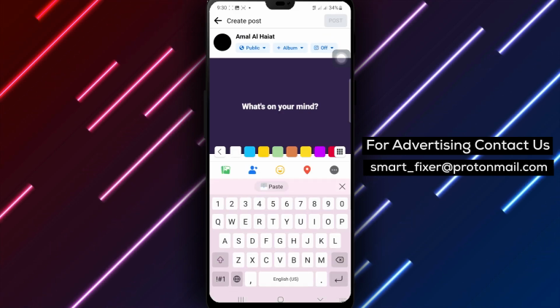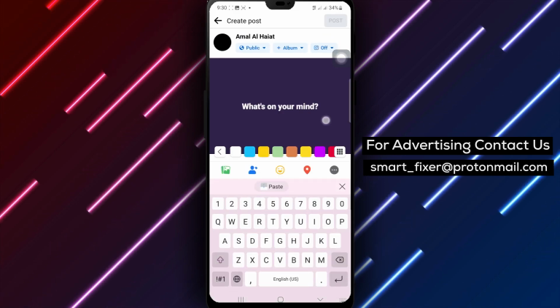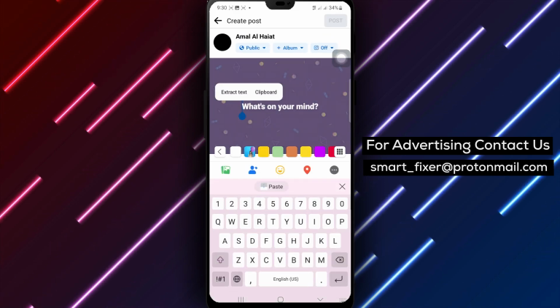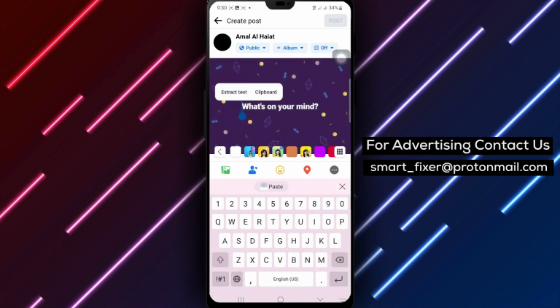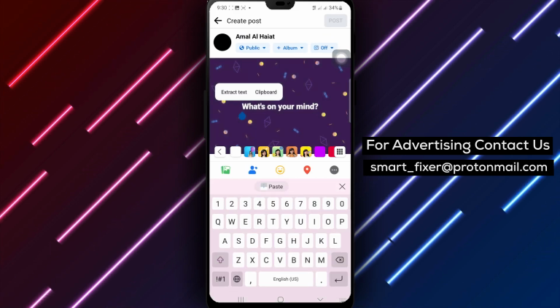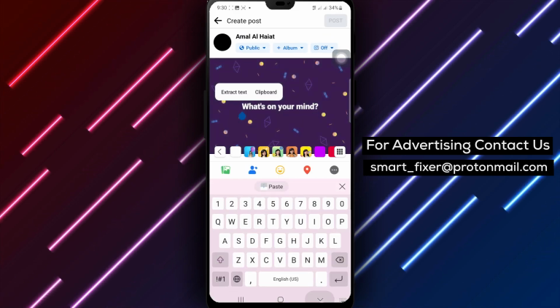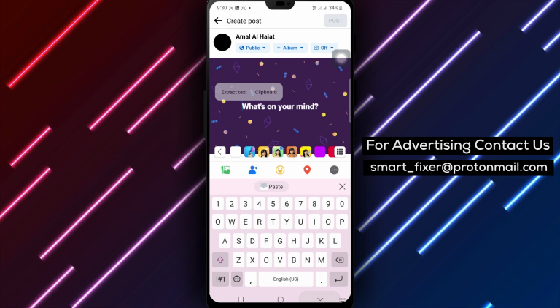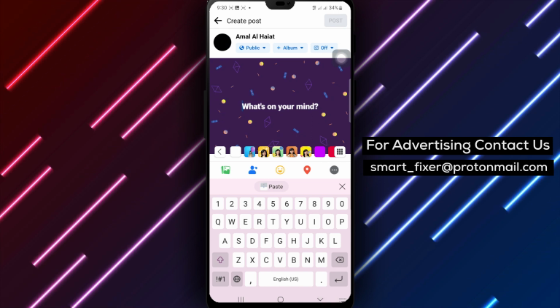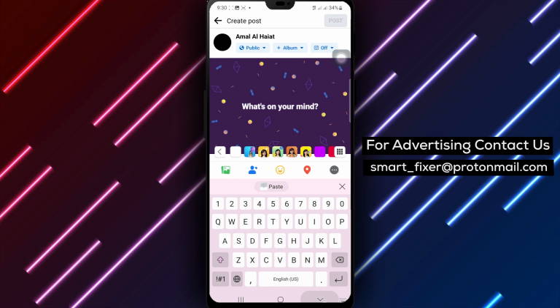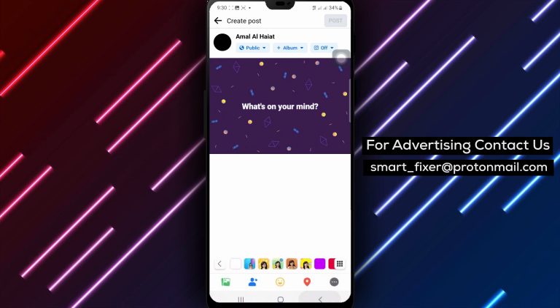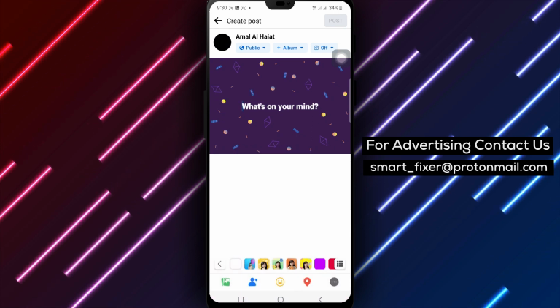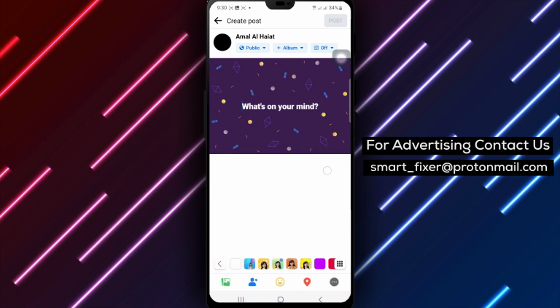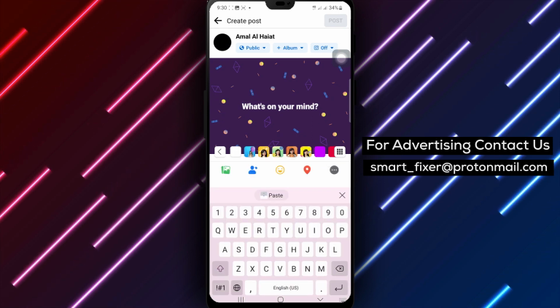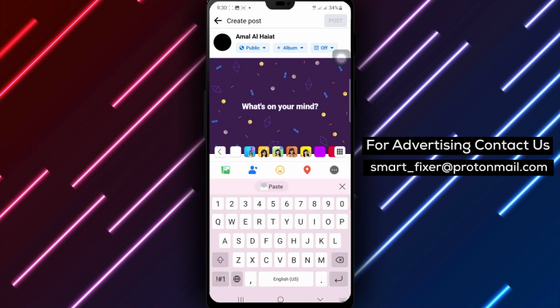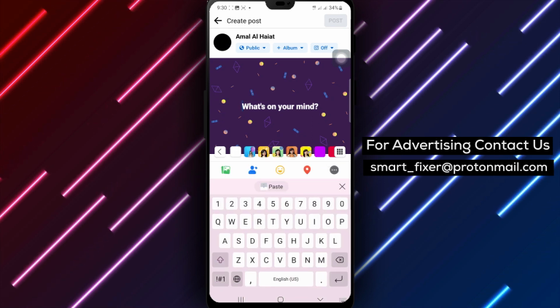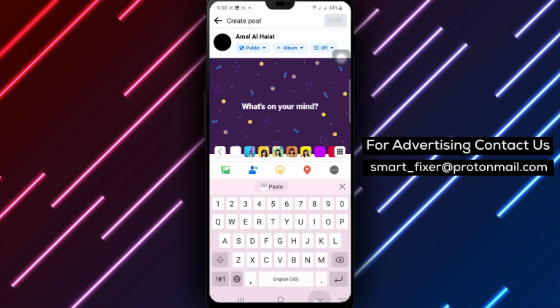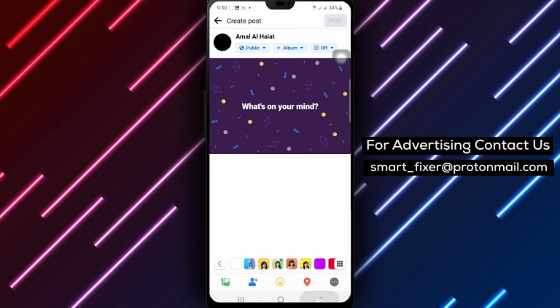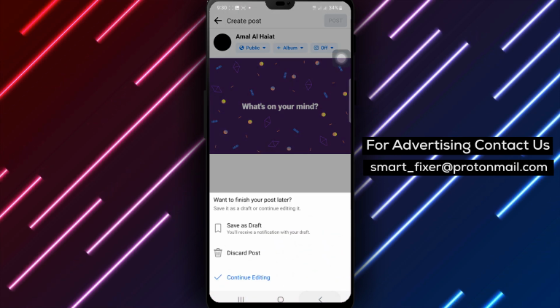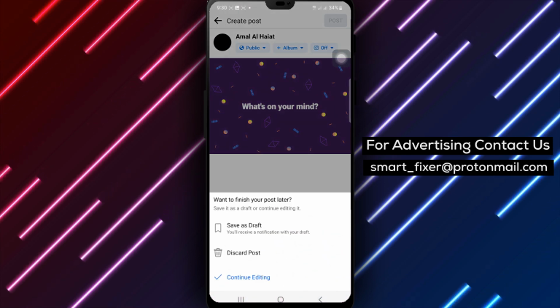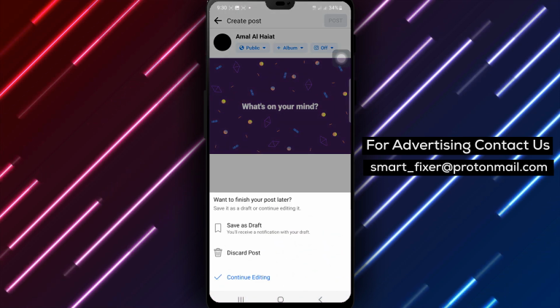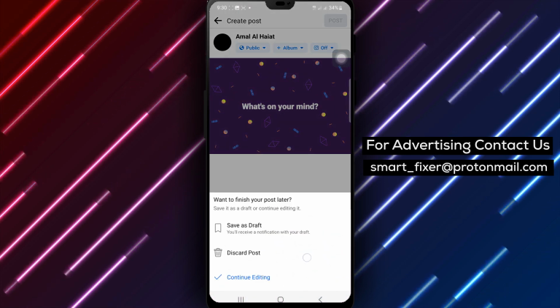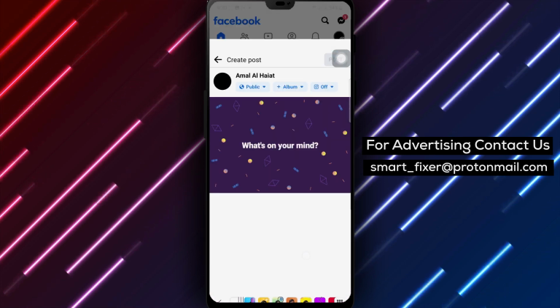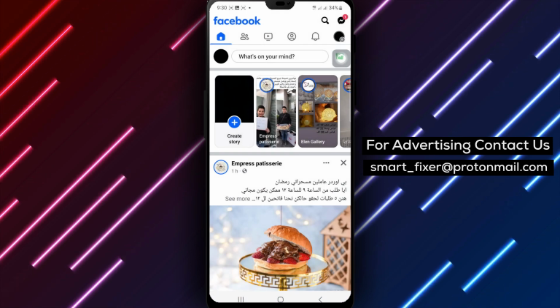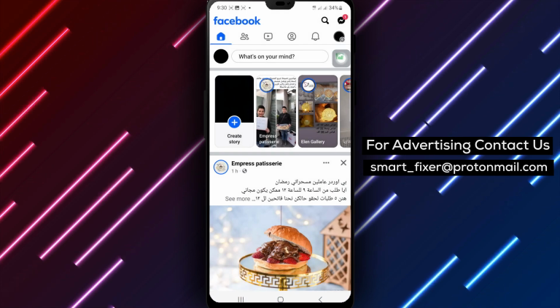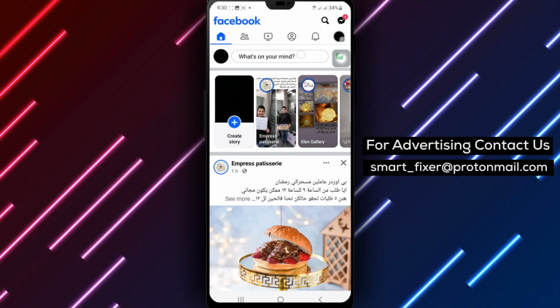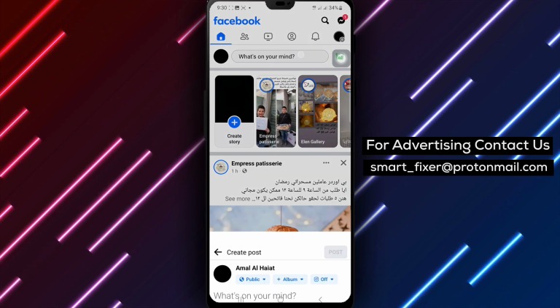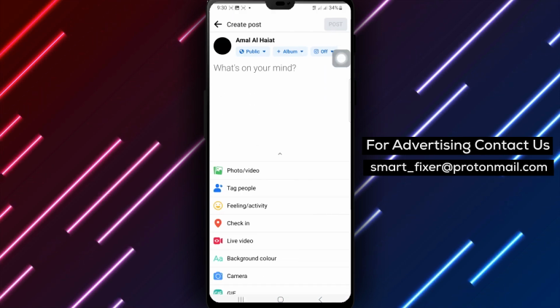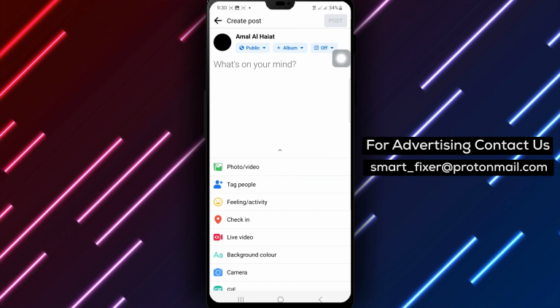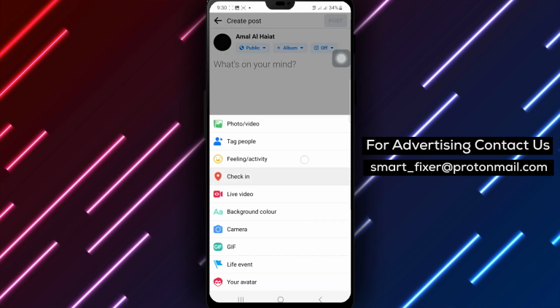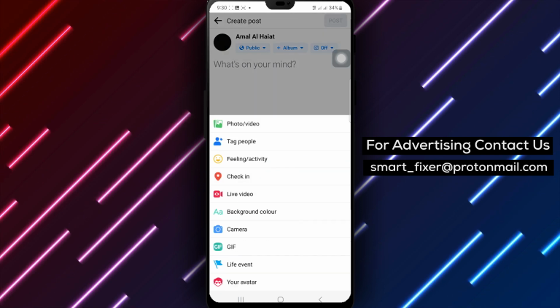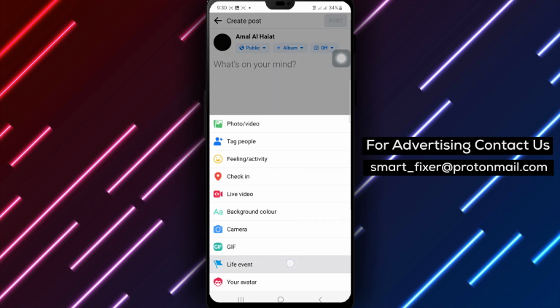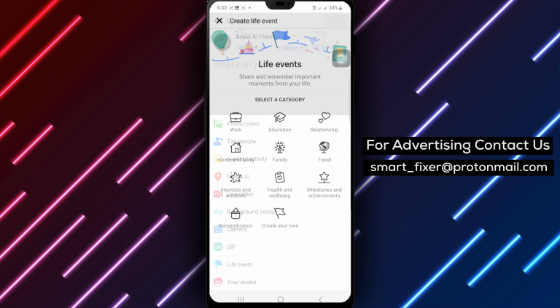Scroll down and select Life Event to mark this achievement. Choose Milestone and Achievements to highlight your special accomplishment.